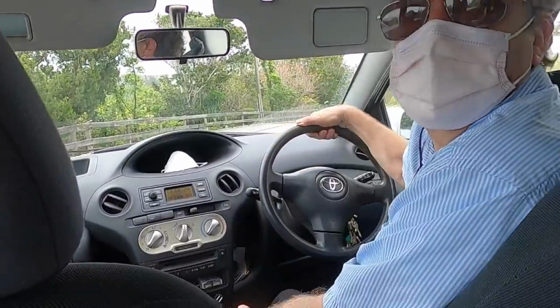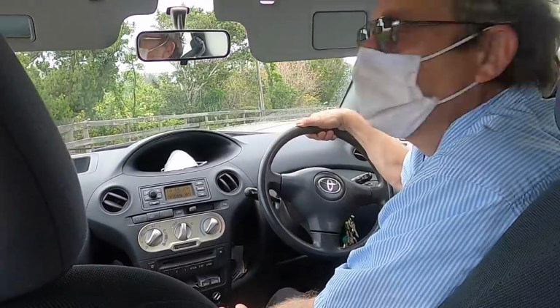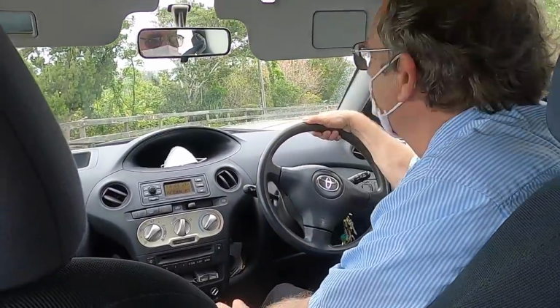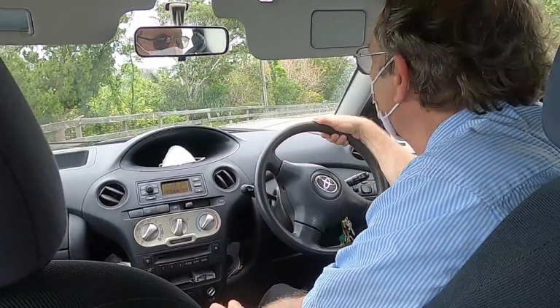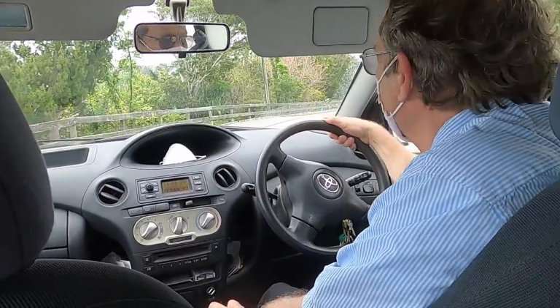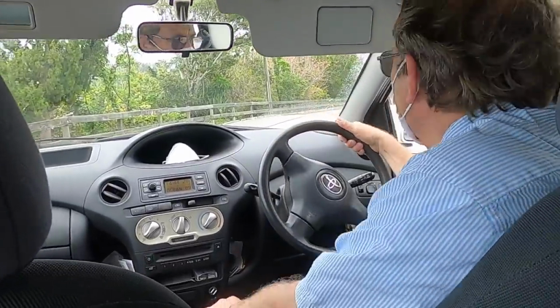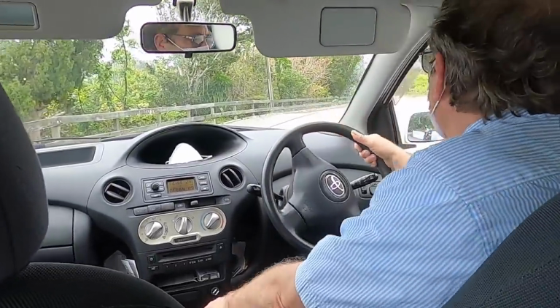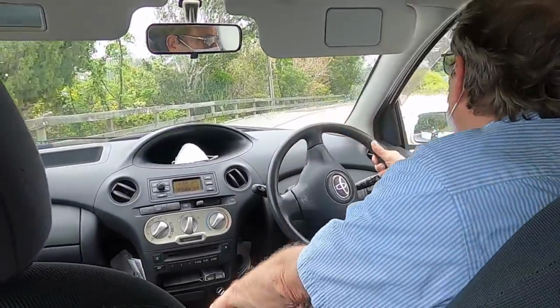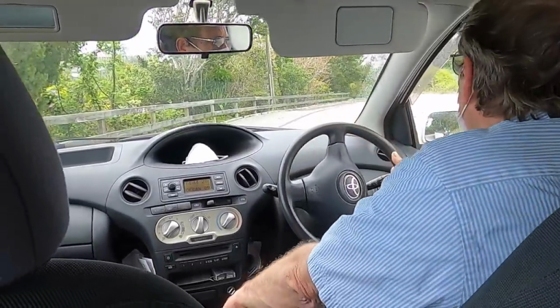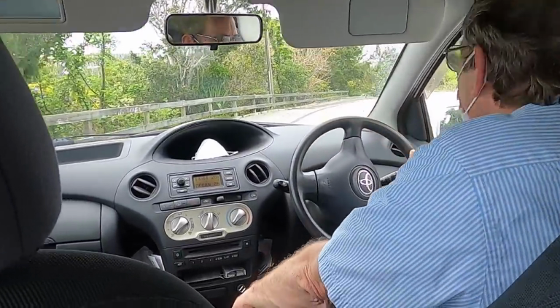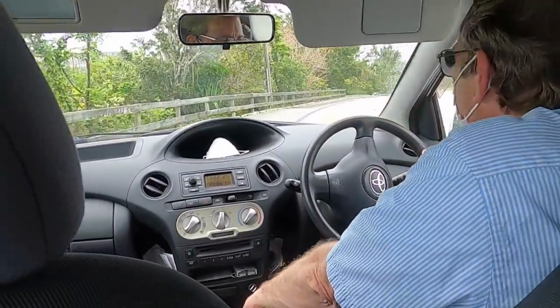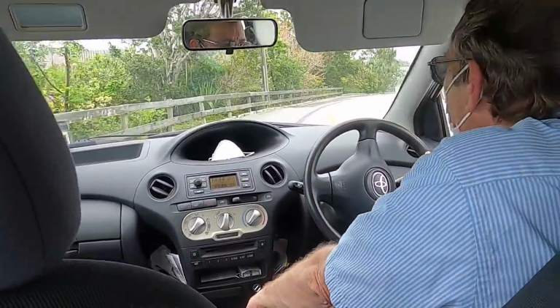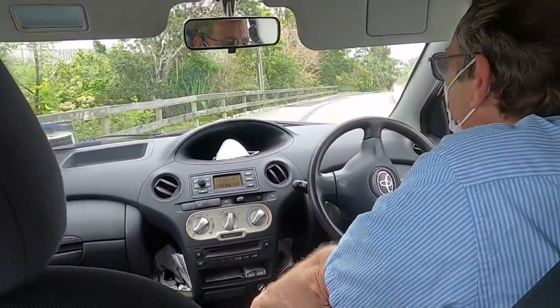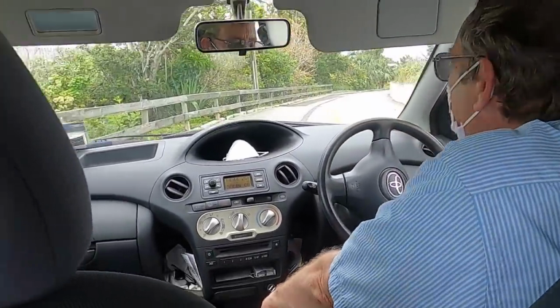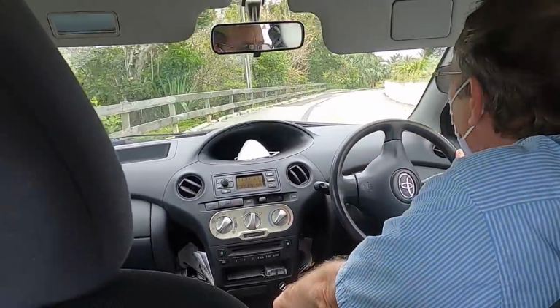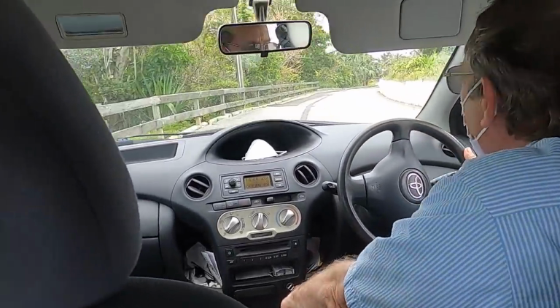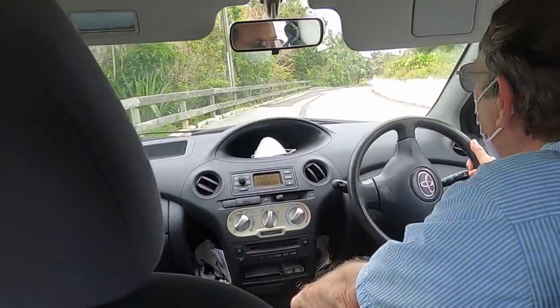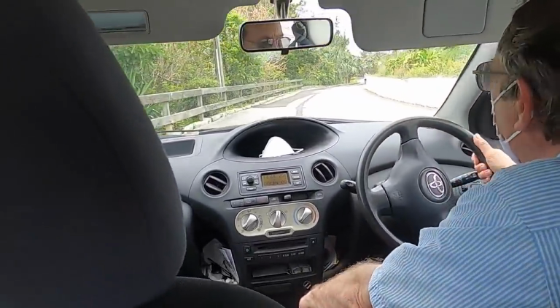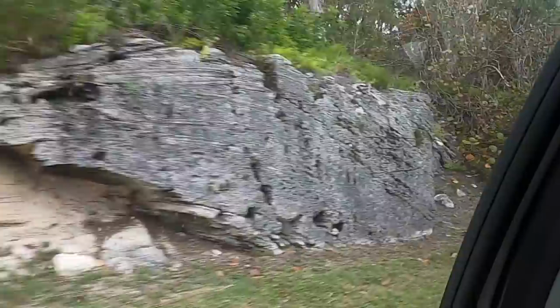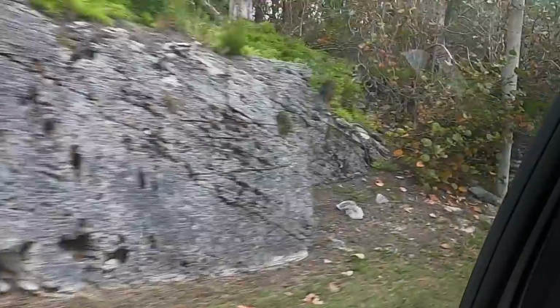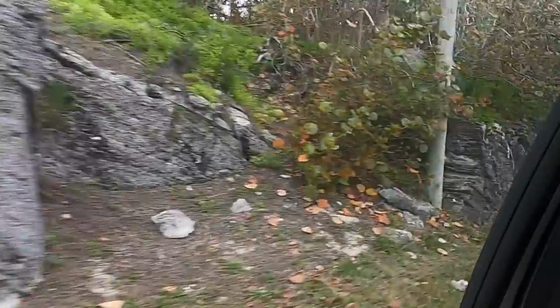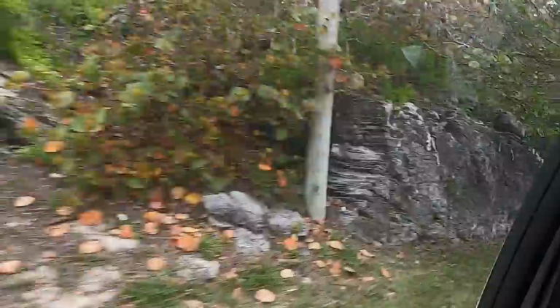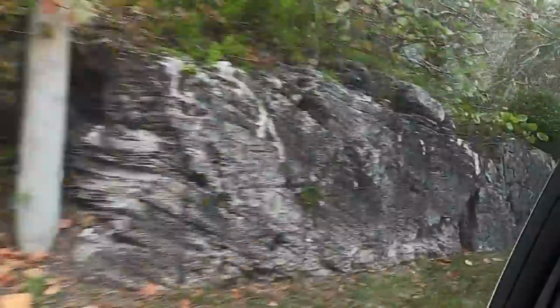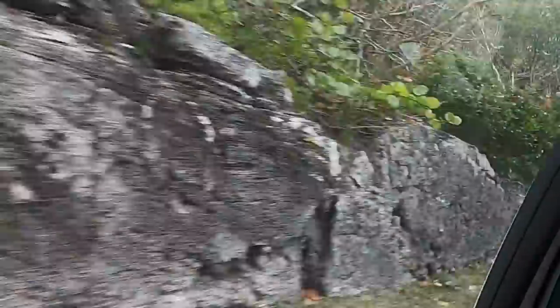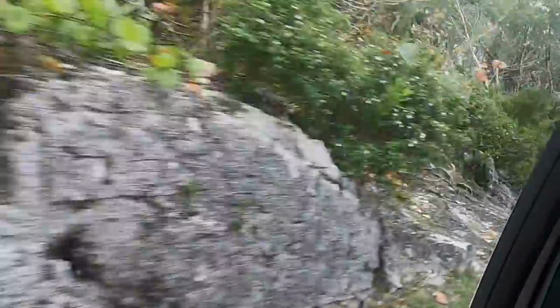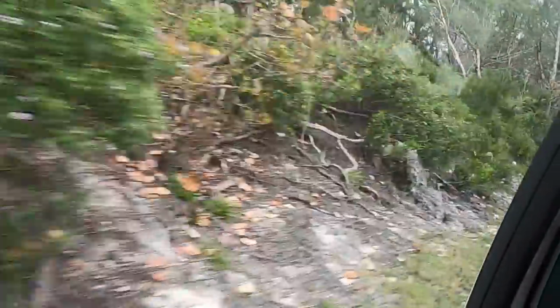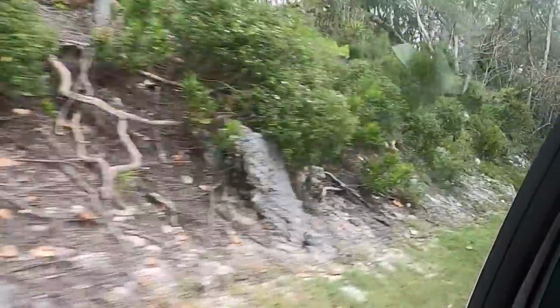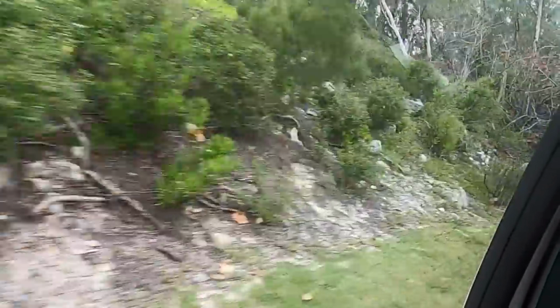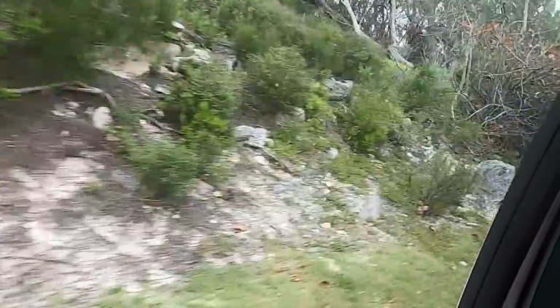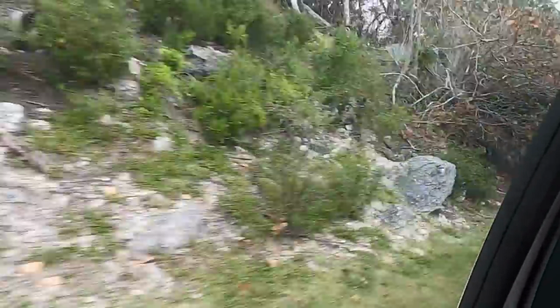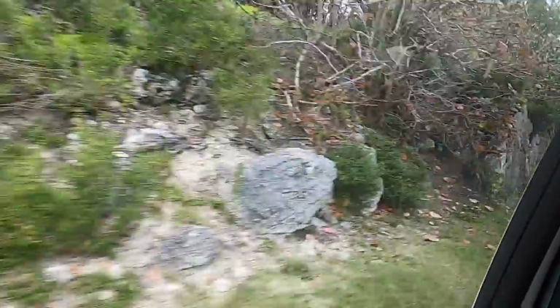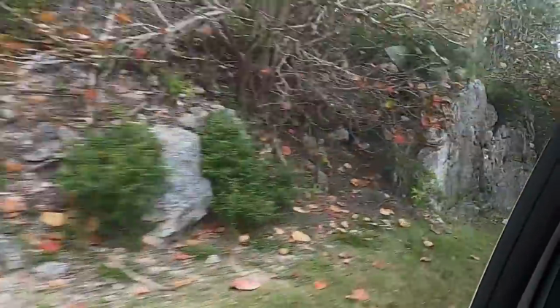Chris, who is one of our patrons and owns the dock that we were staying at, took us on a split tour of the island.